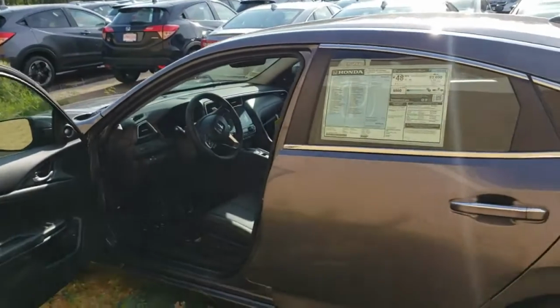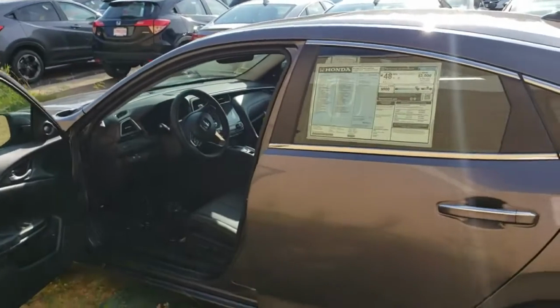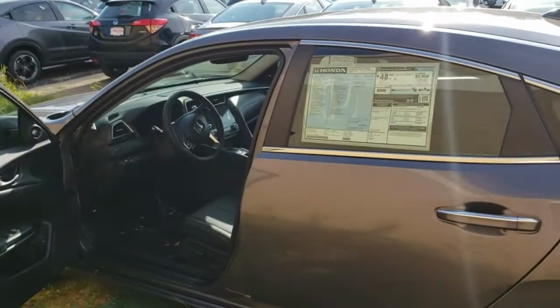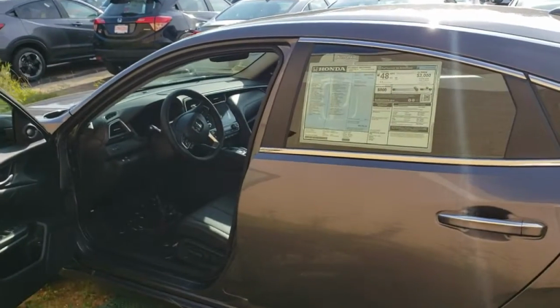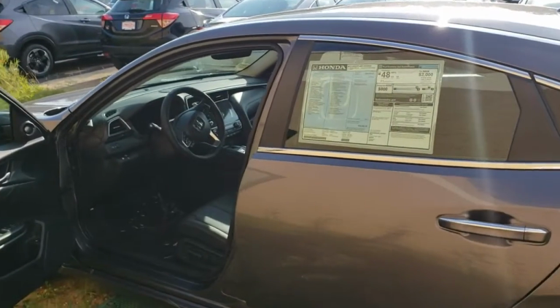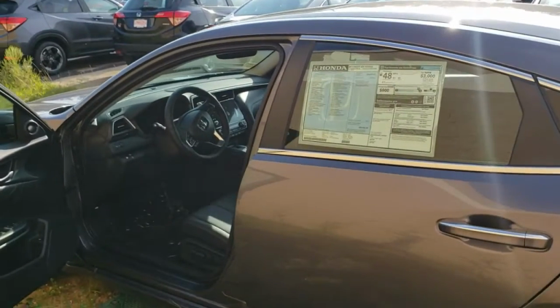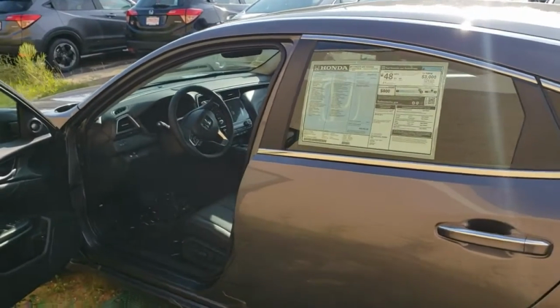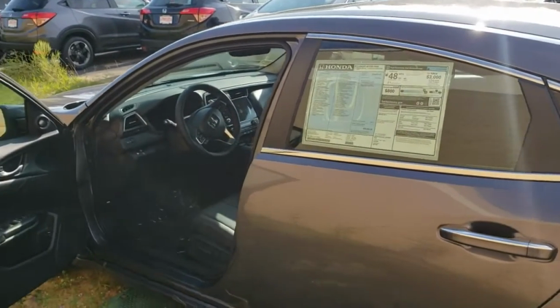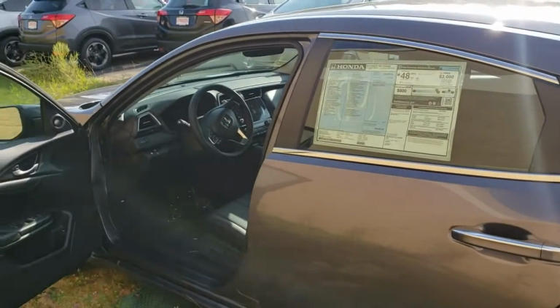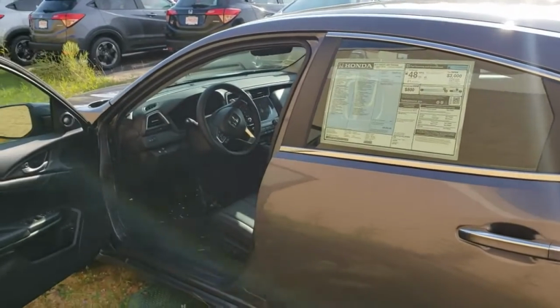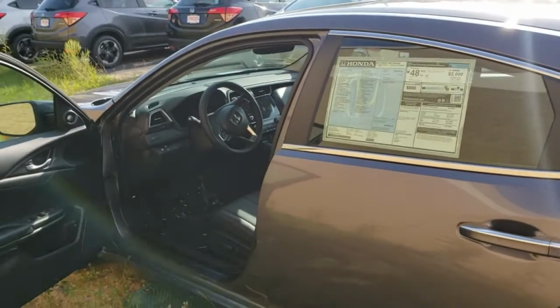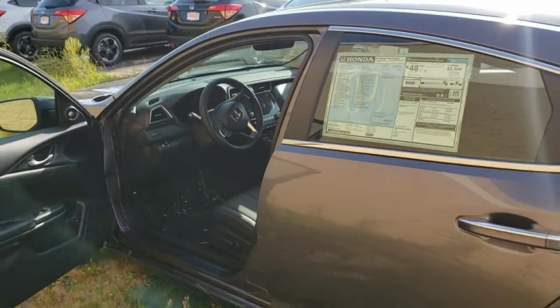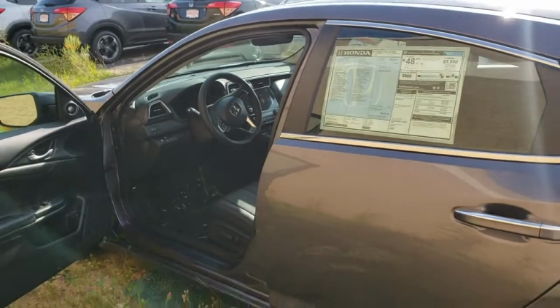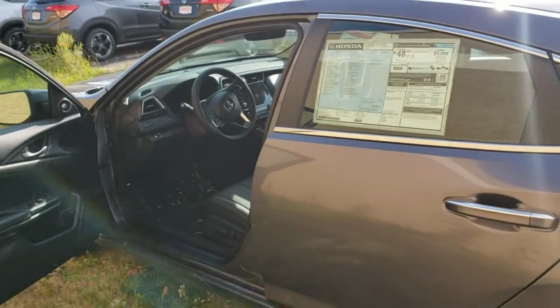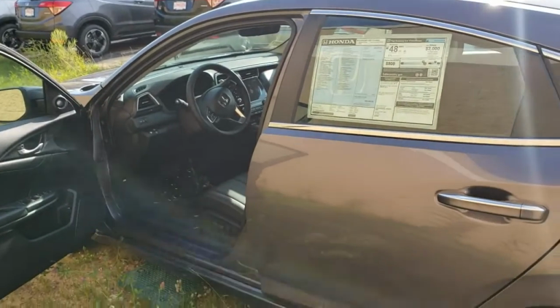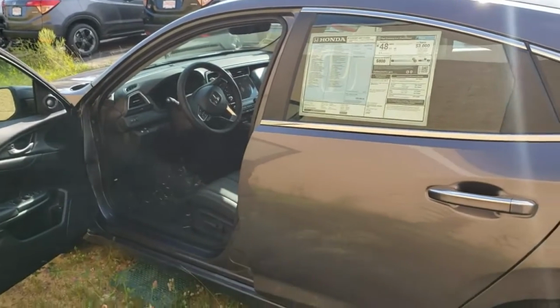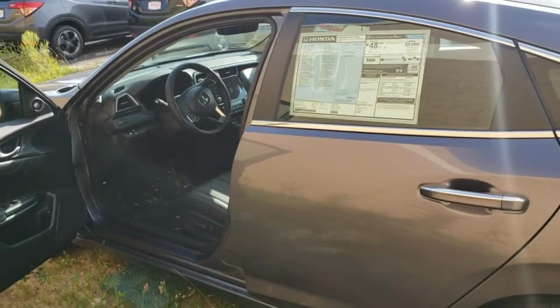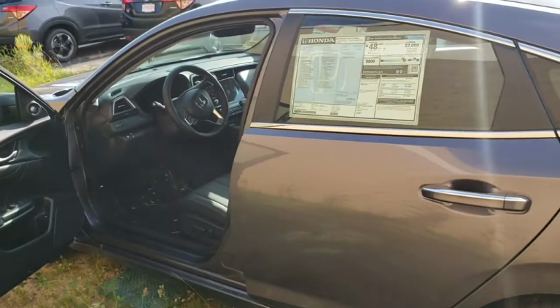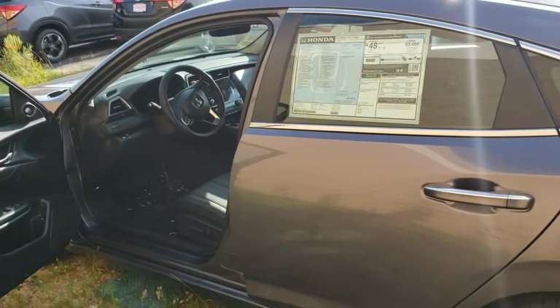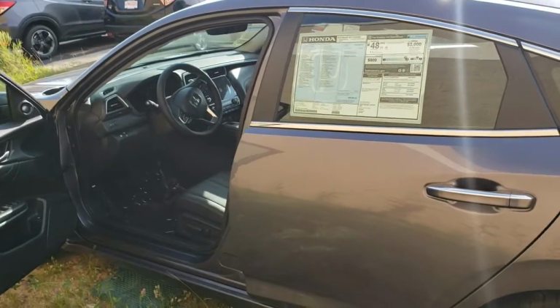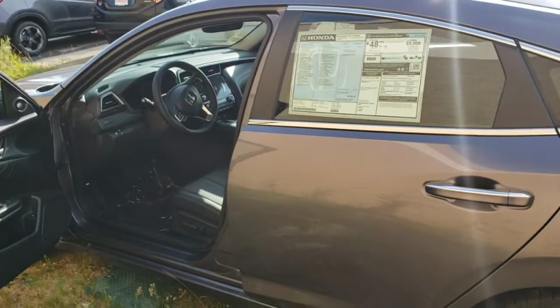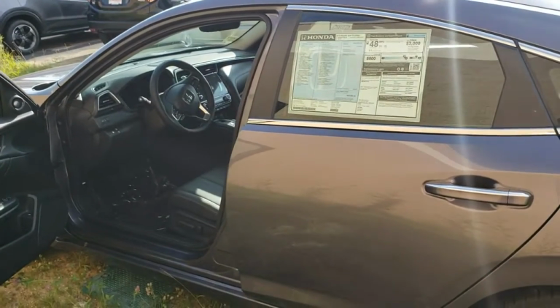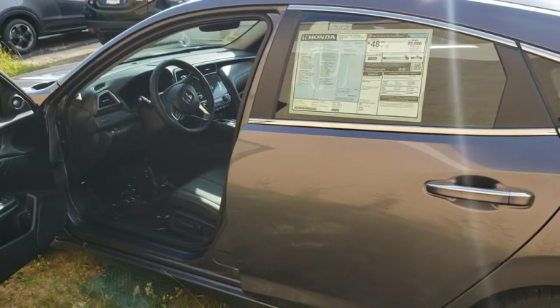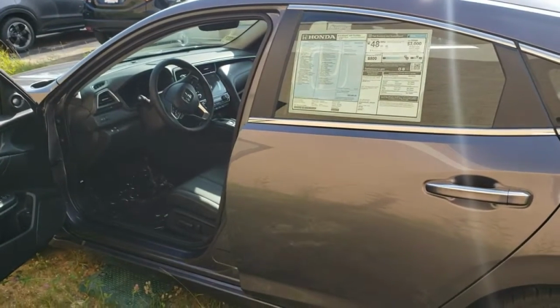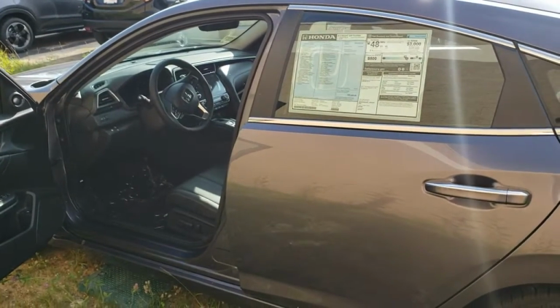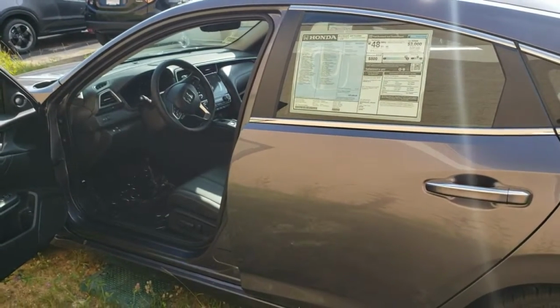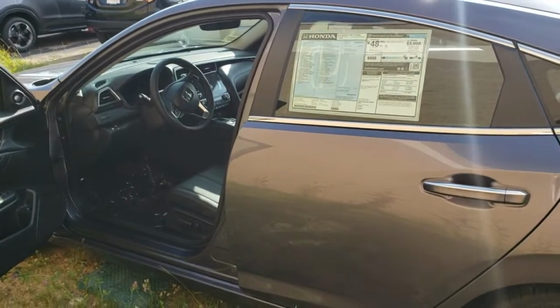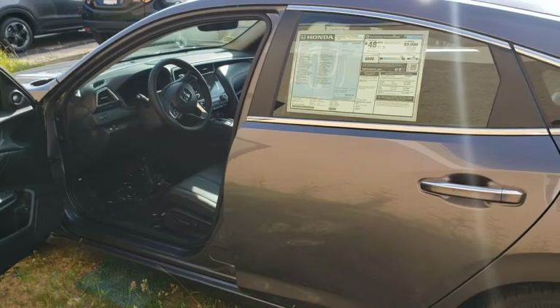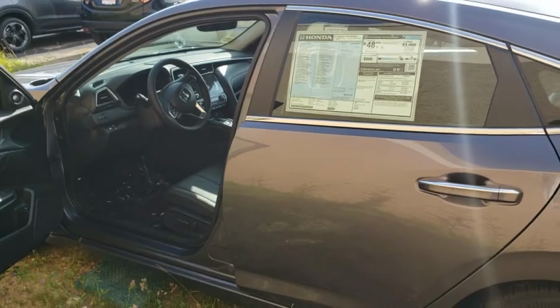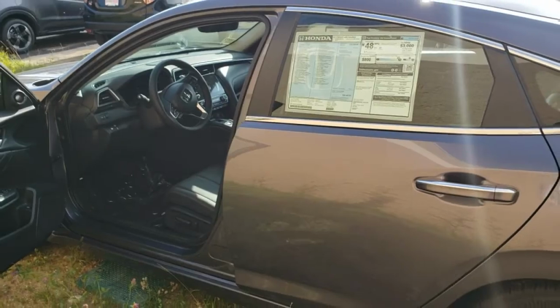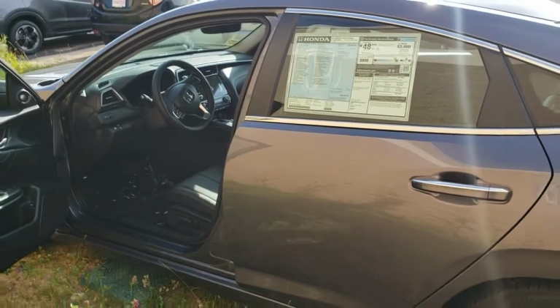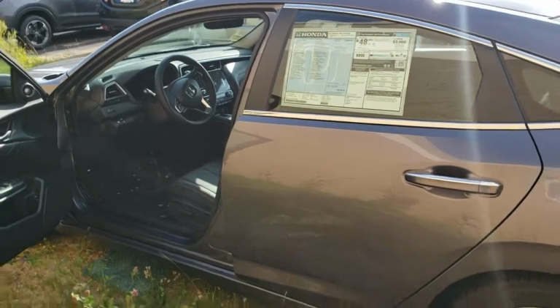You're going to get 48 miles per gallon average — so 51 city, 45 highway.